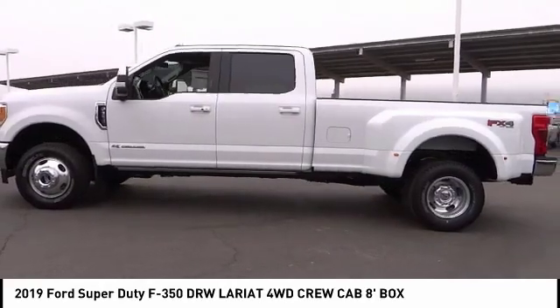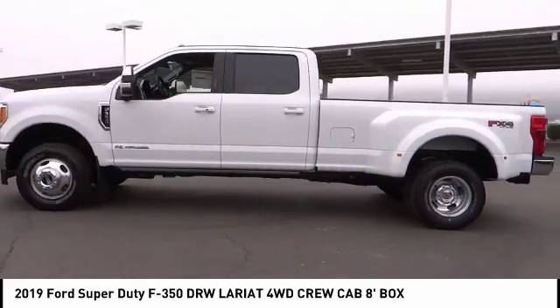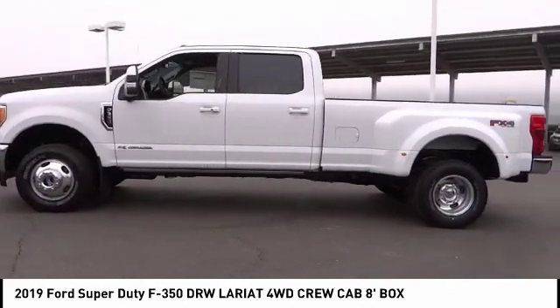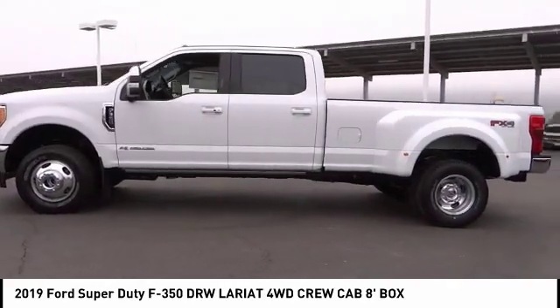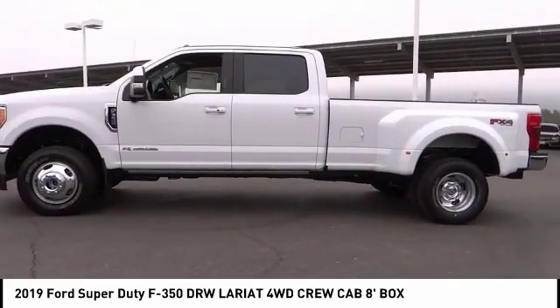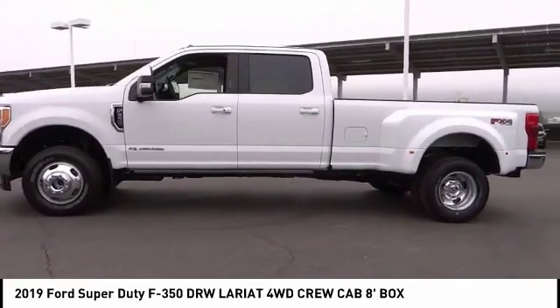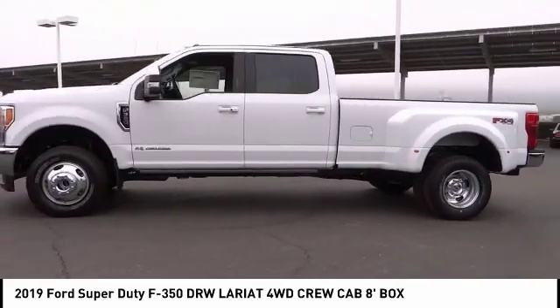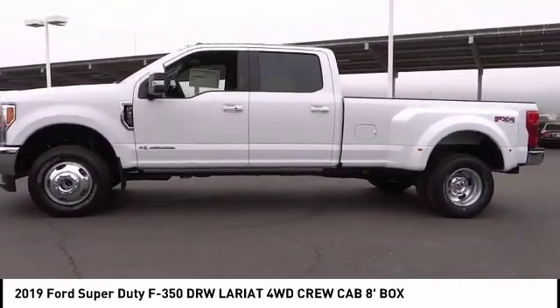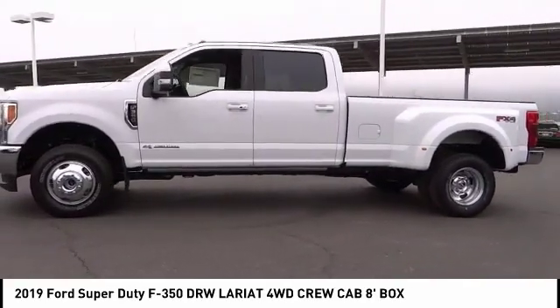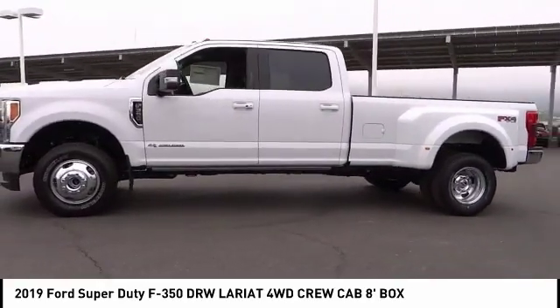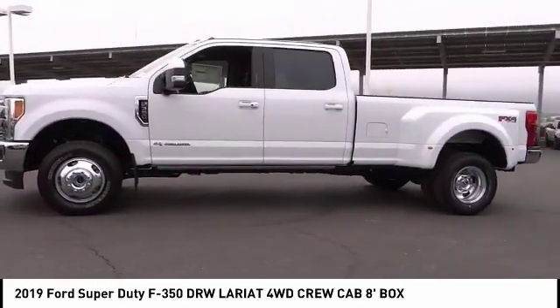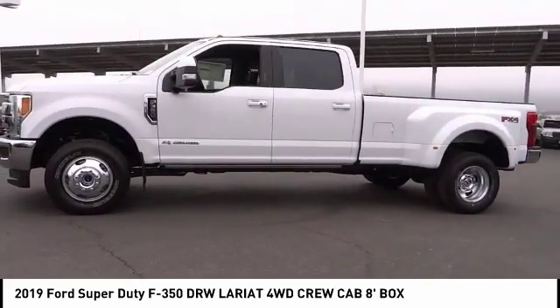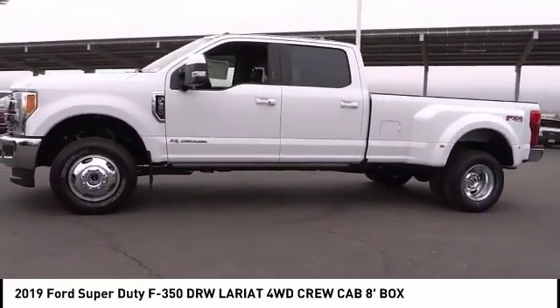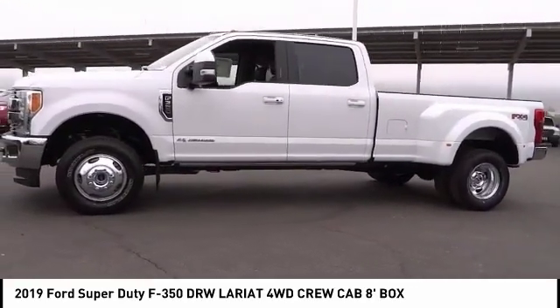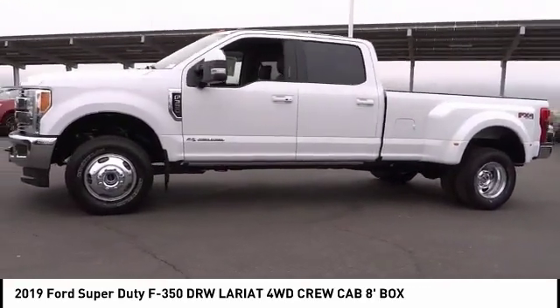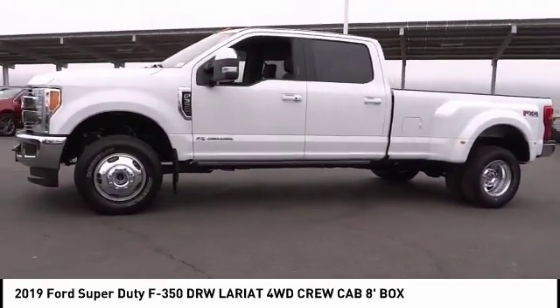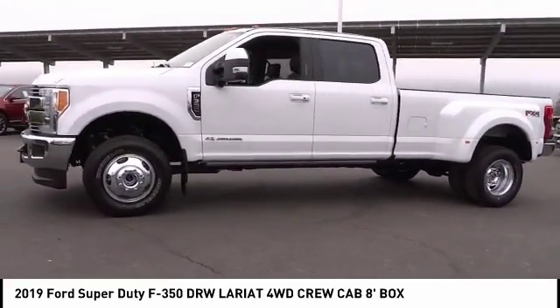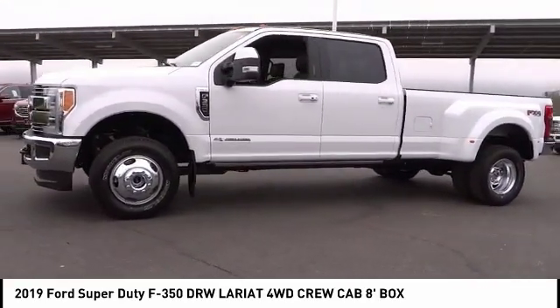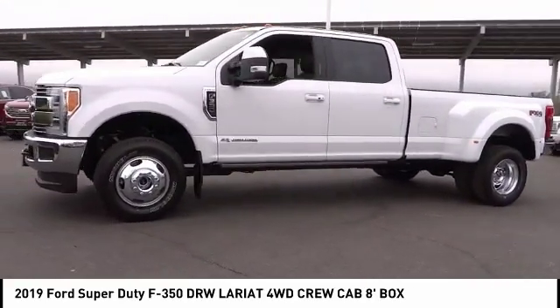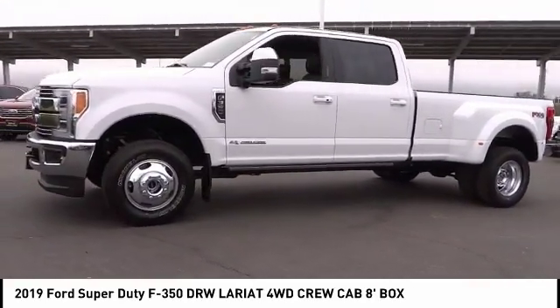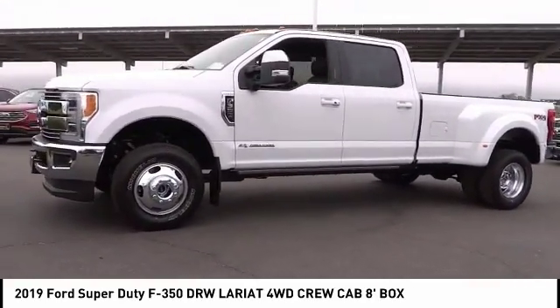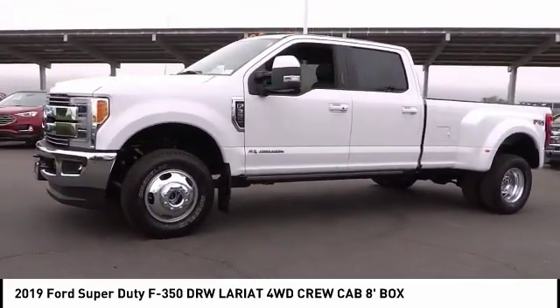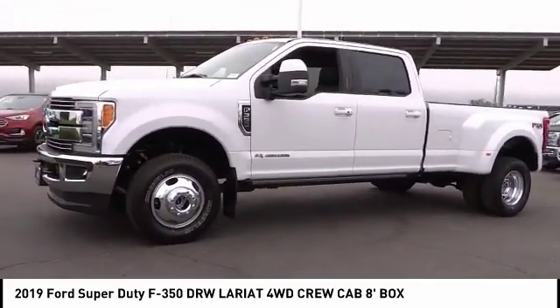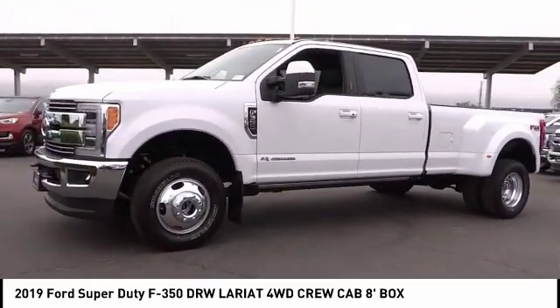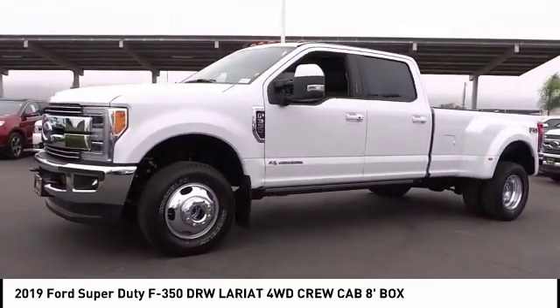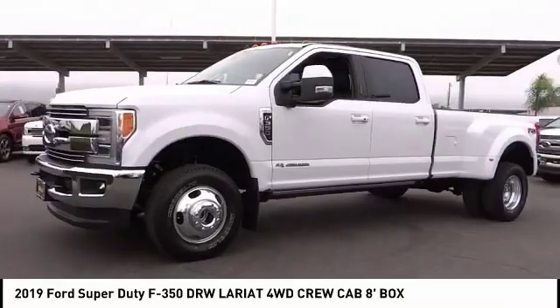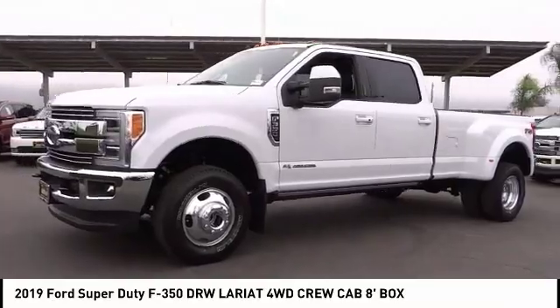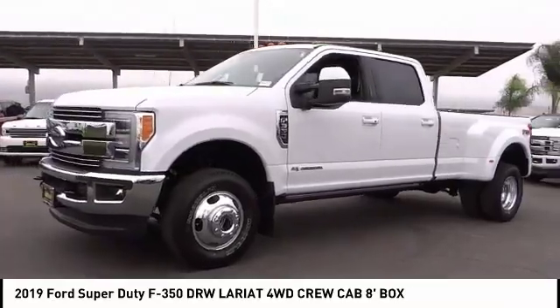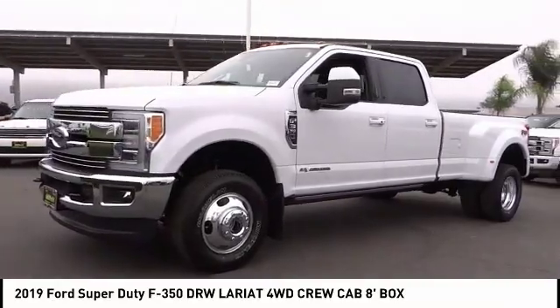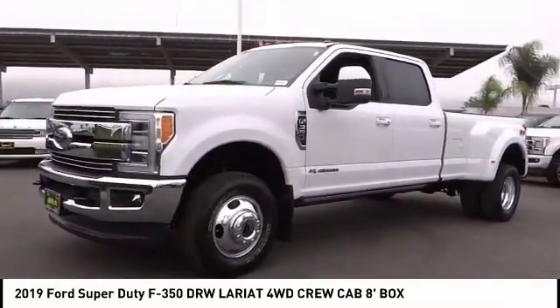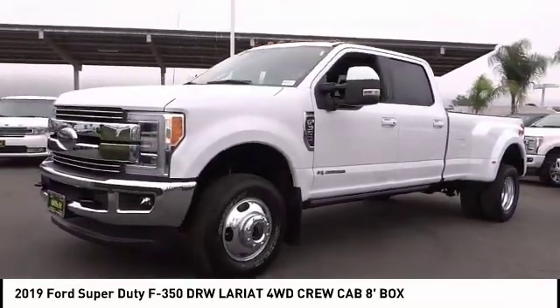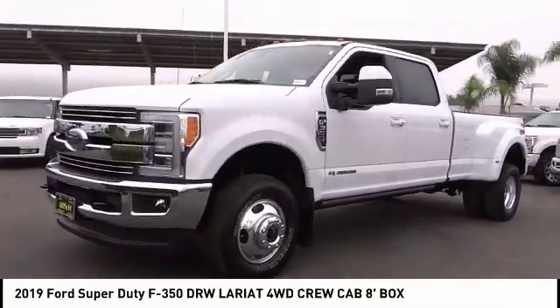Fog lights, dual rear wheels, four-wheel disc brakes, speed control, rear window defroster.